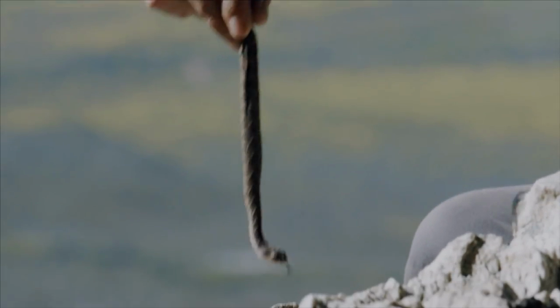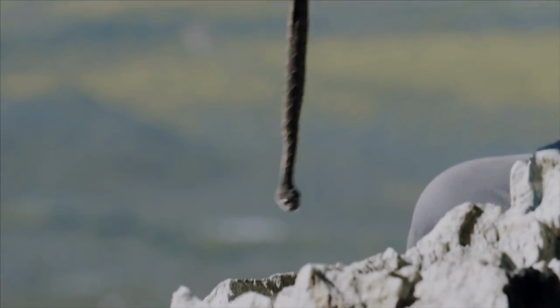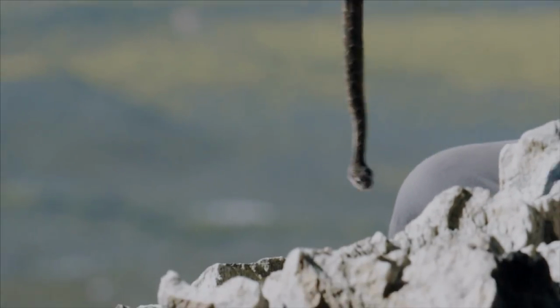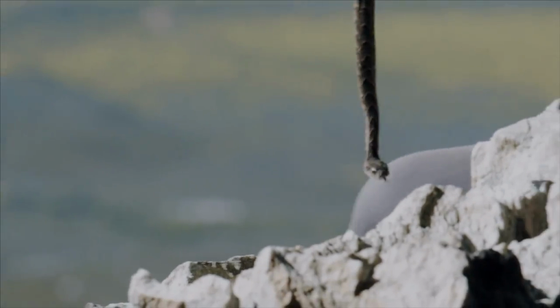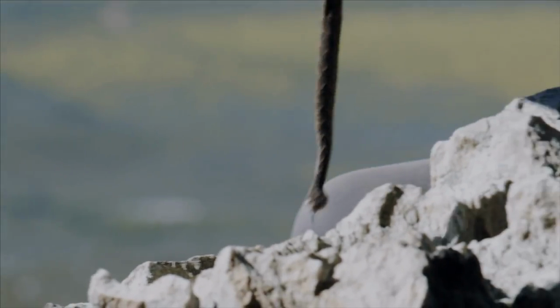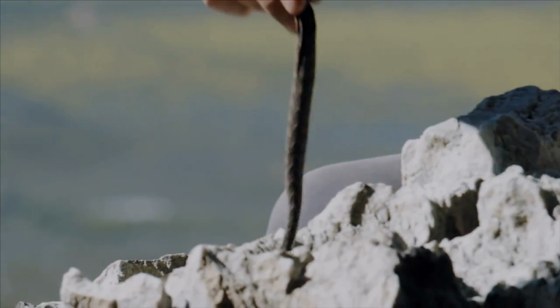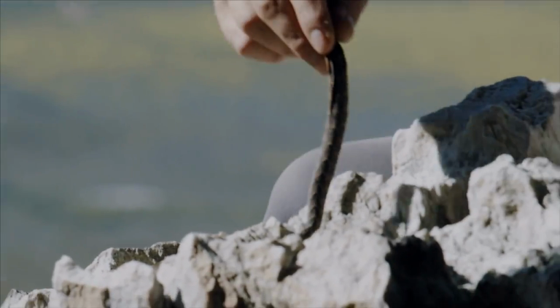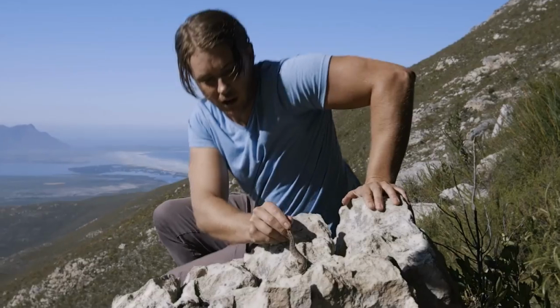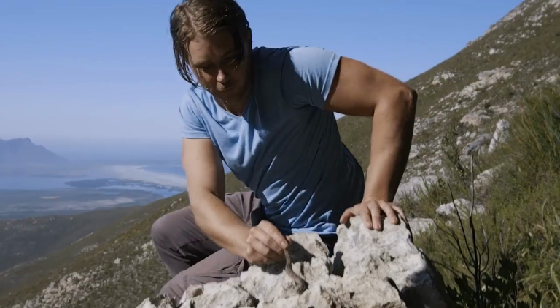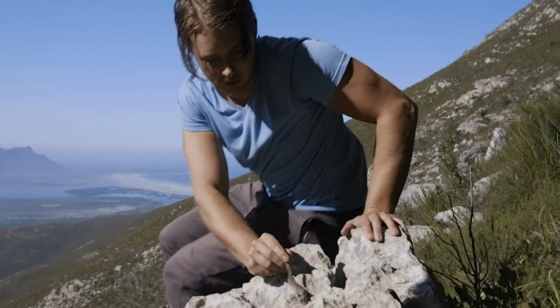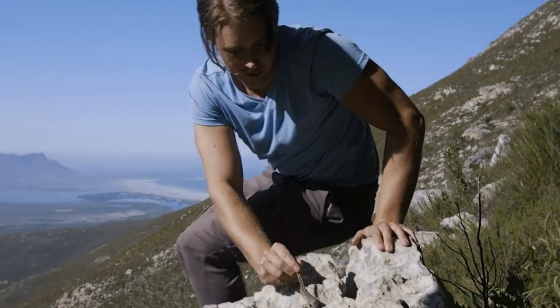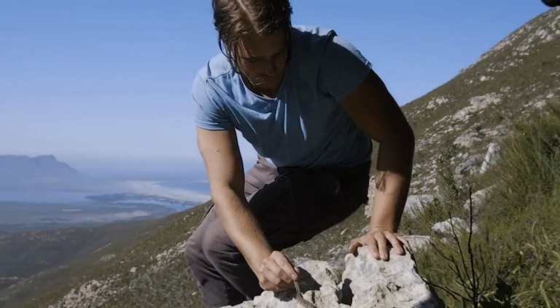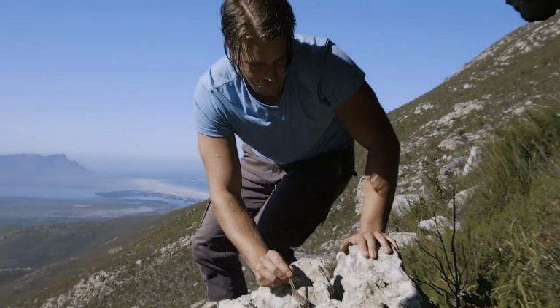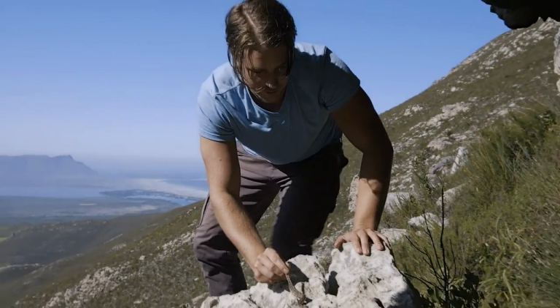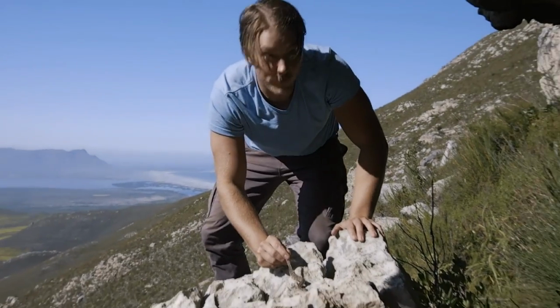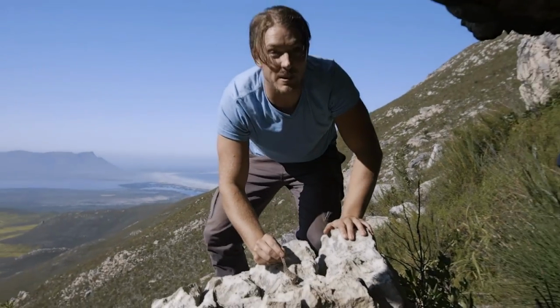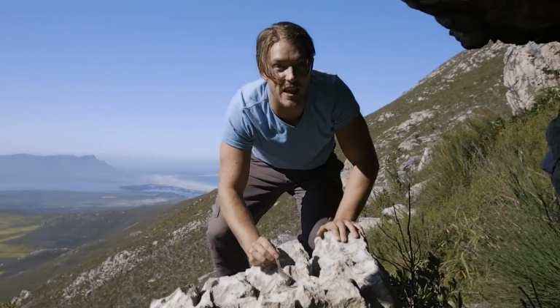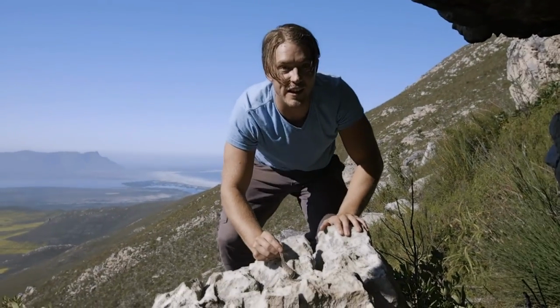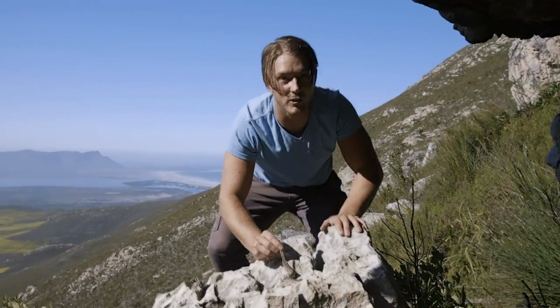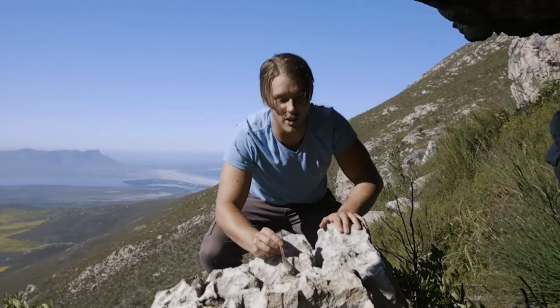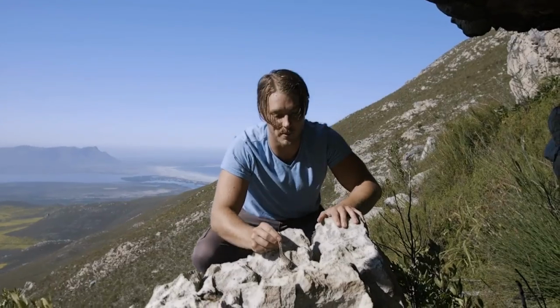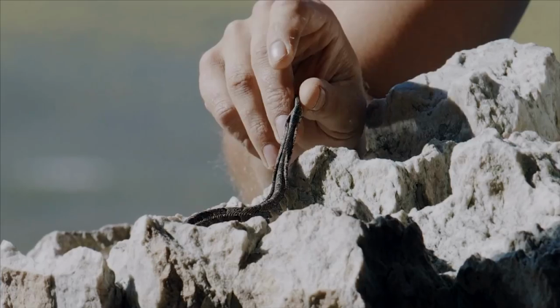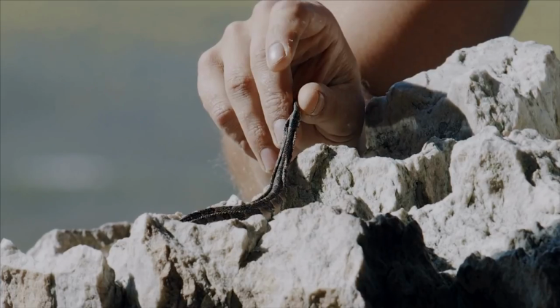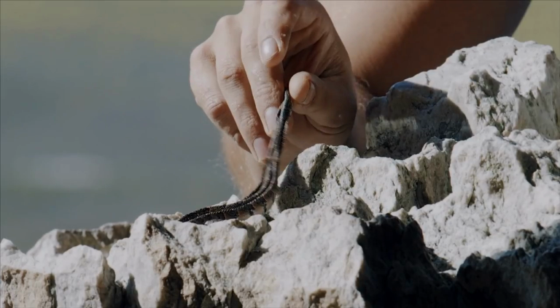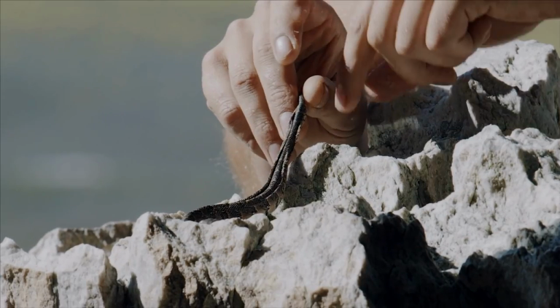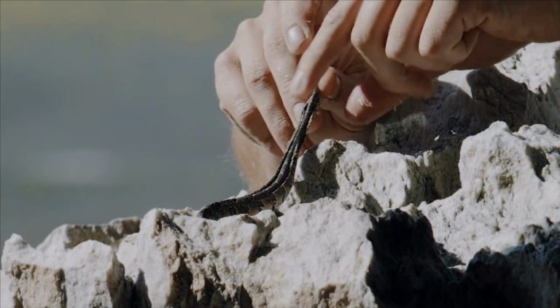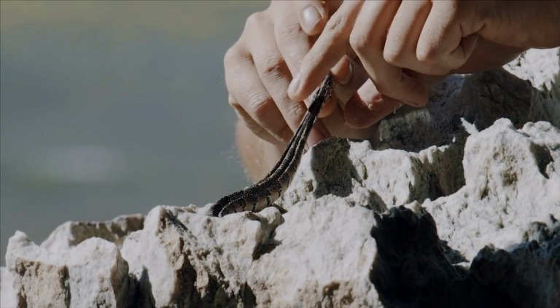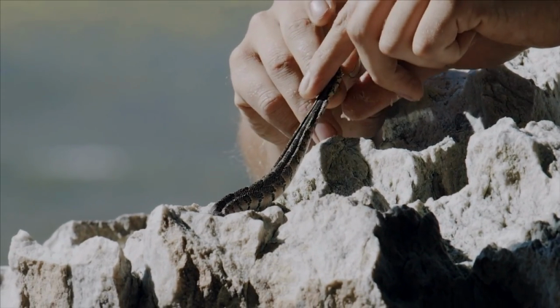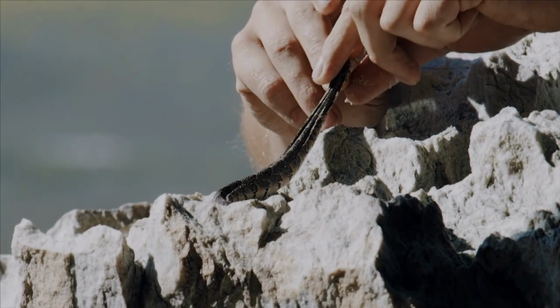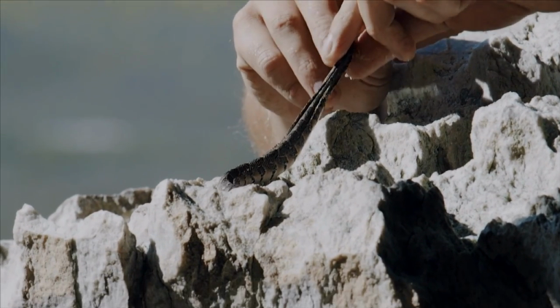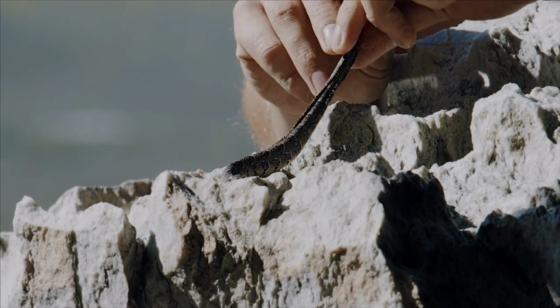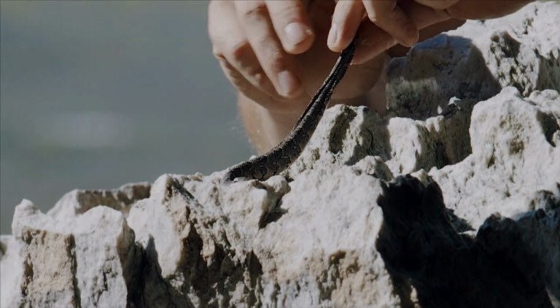Look at this. Look at the tongue flickering. First time he's ever encountered a human. Born this year, he's still got the bubble head in the front.